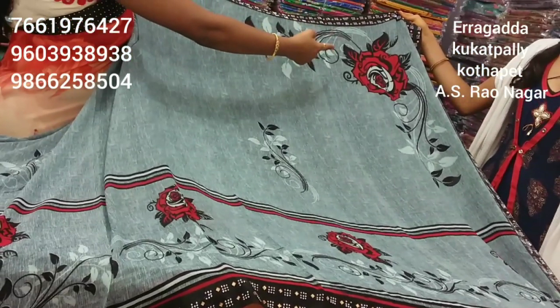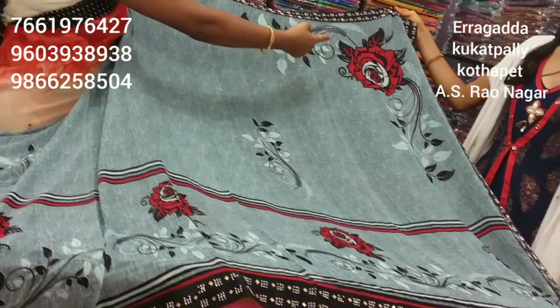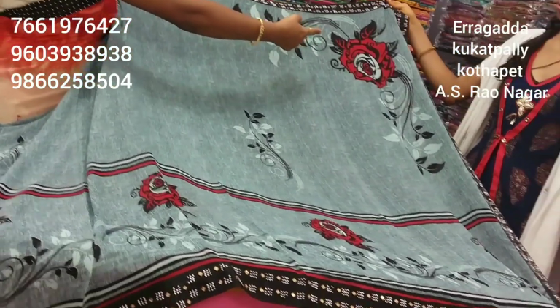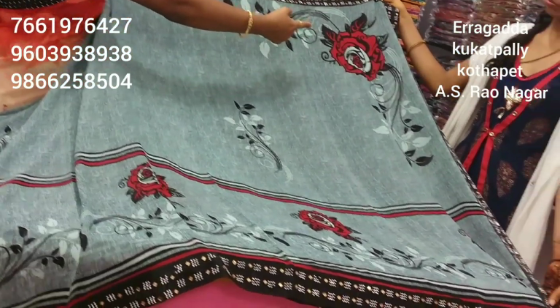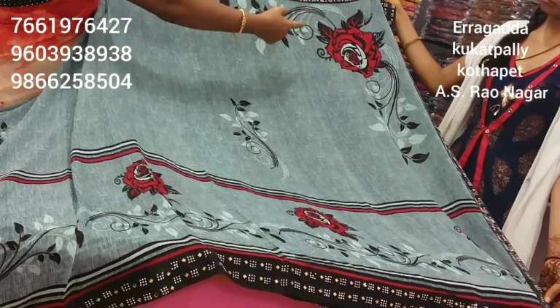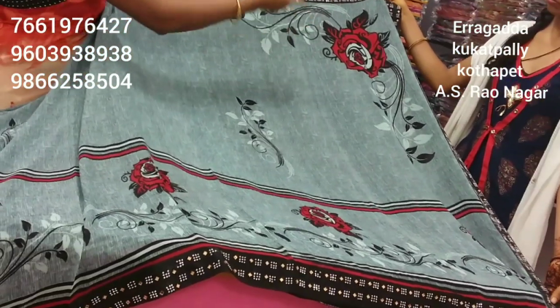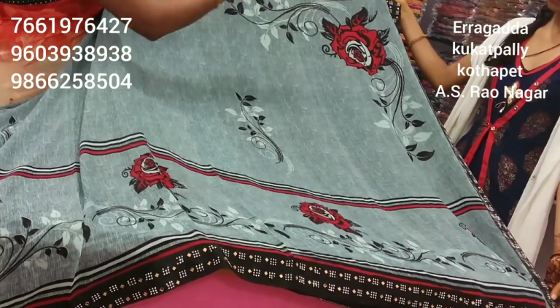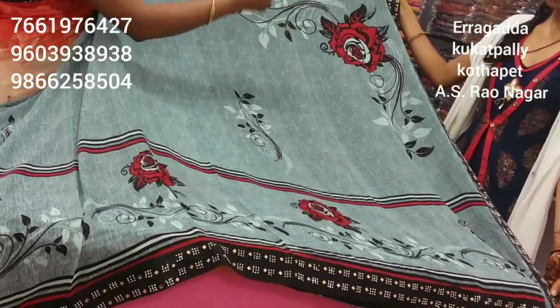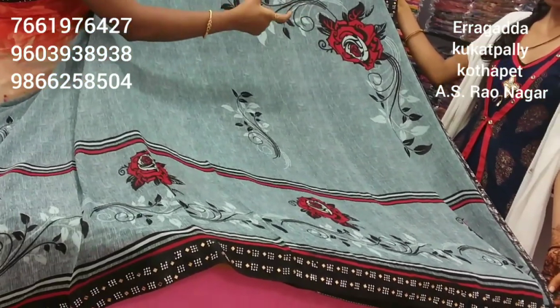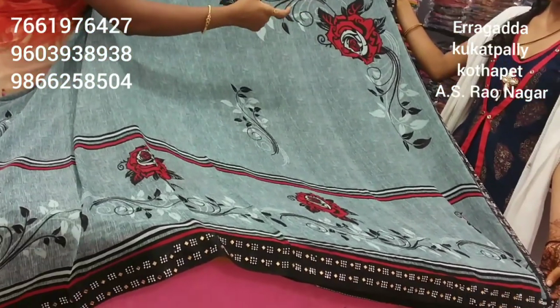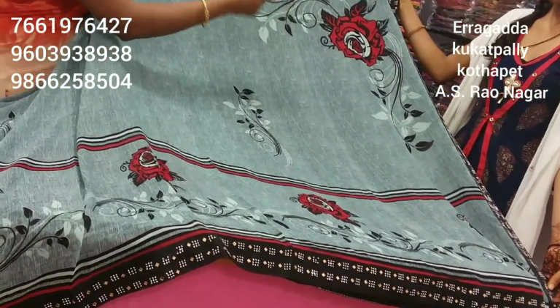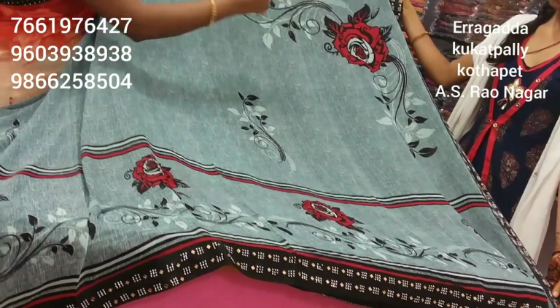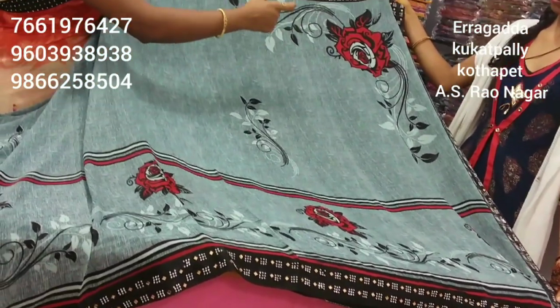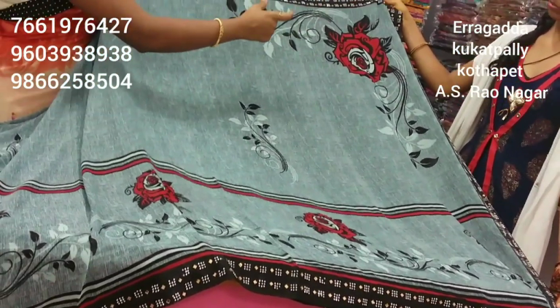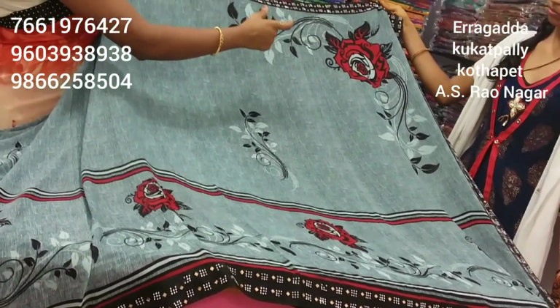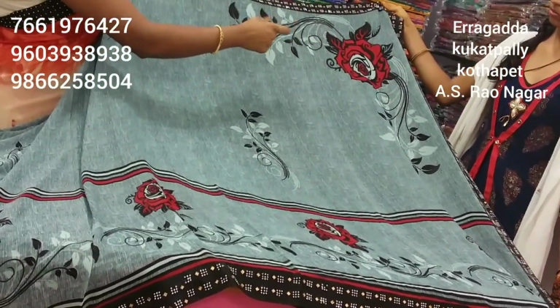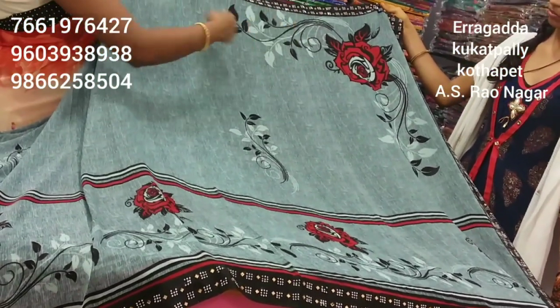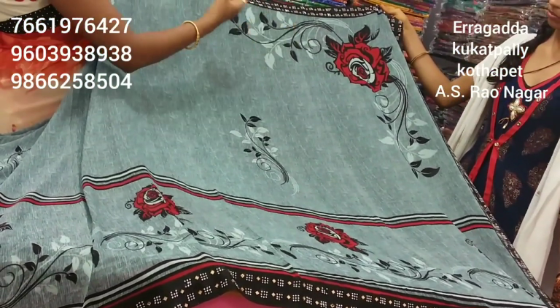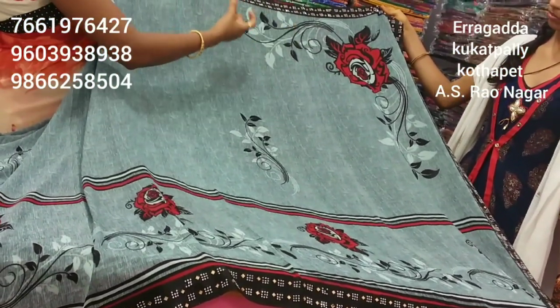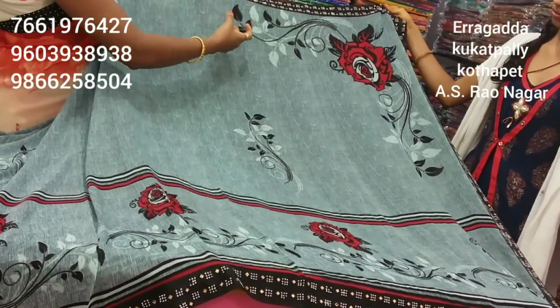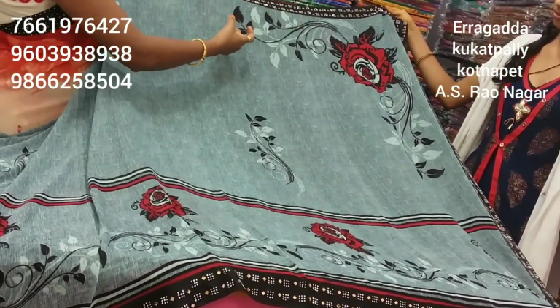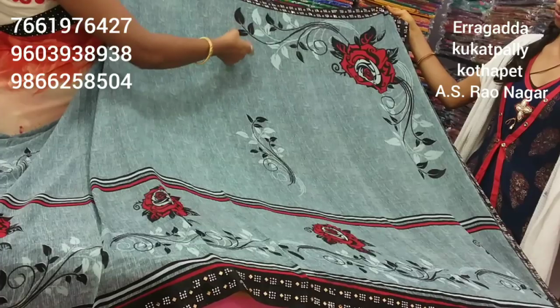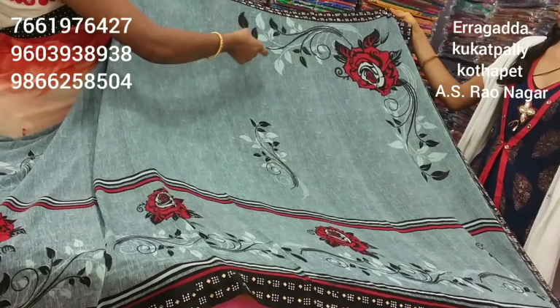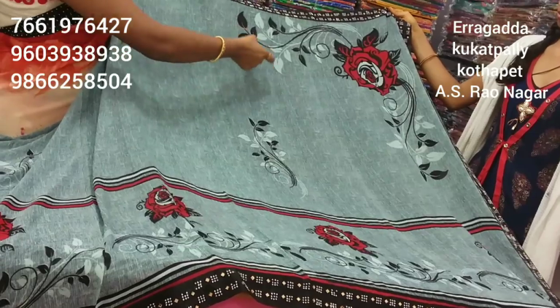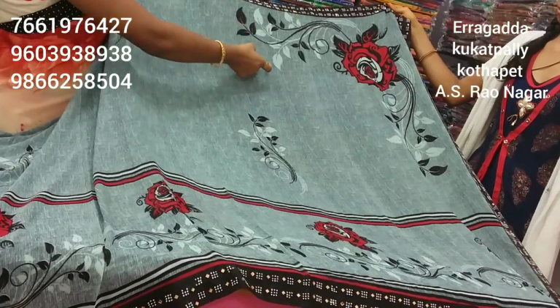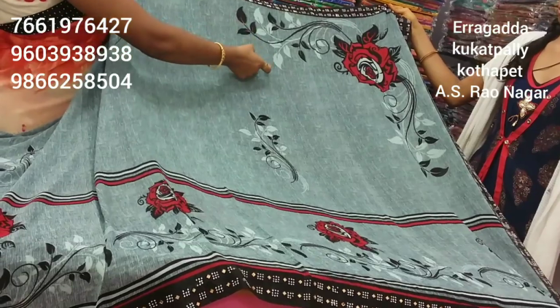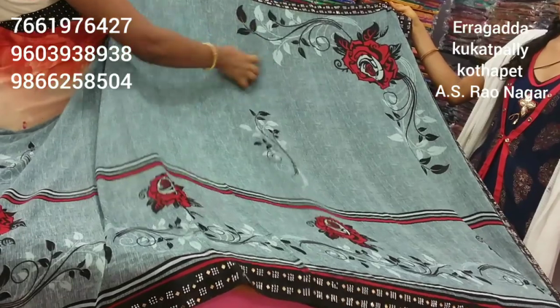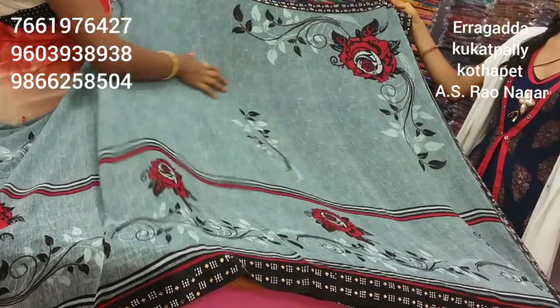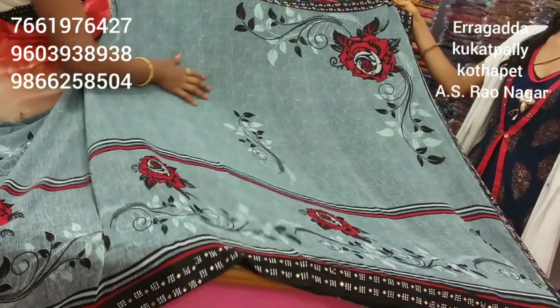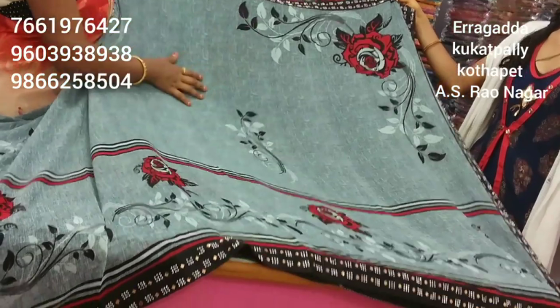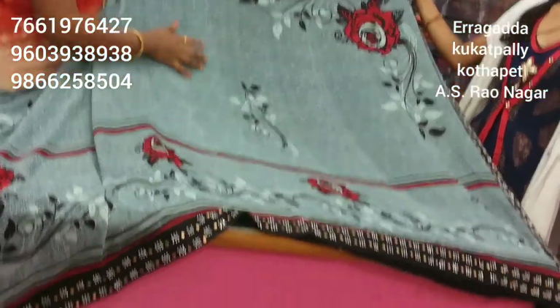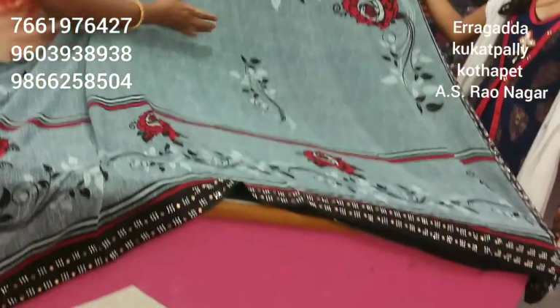Falling style with a red color flower and black and ash color combination. This is very, very good.